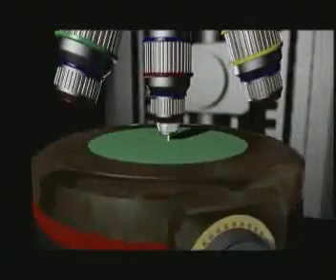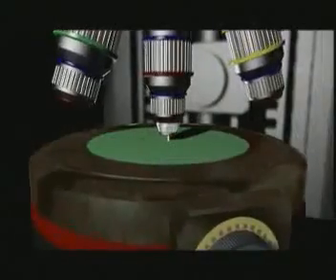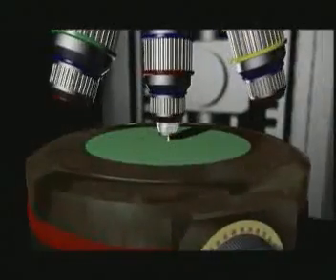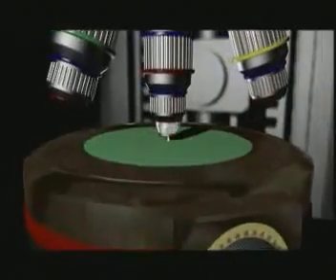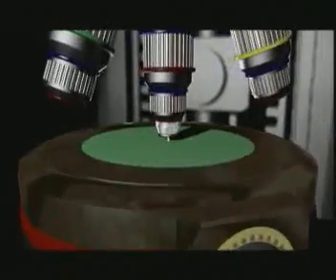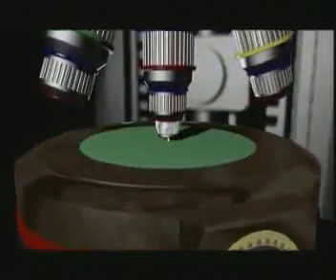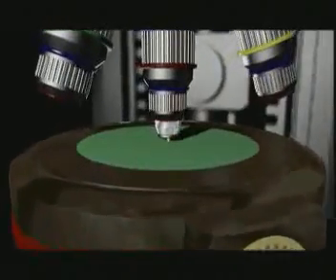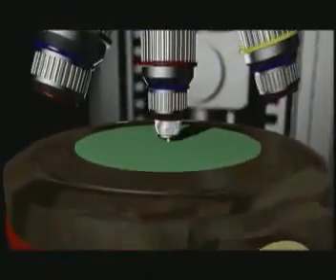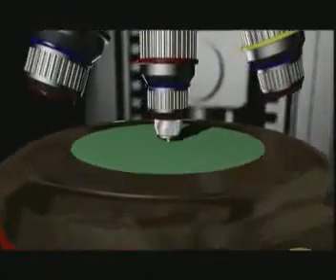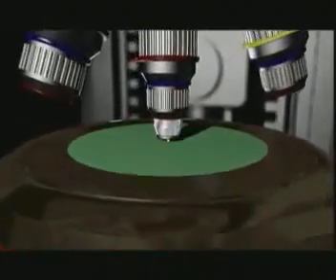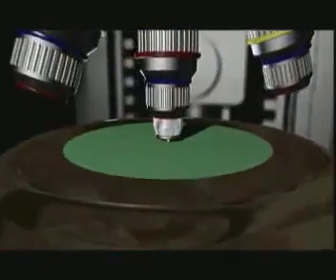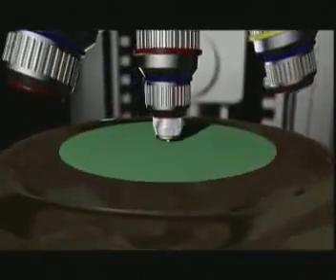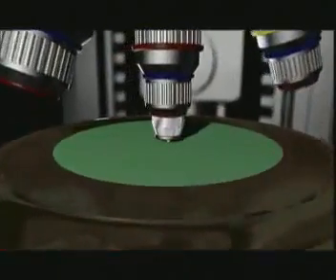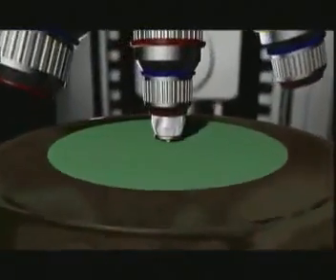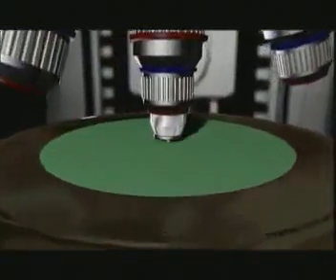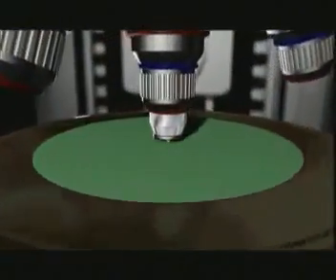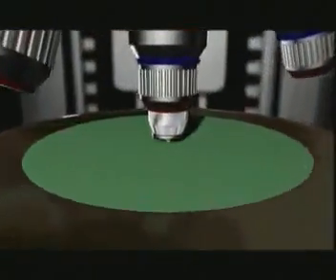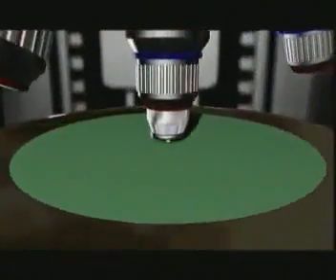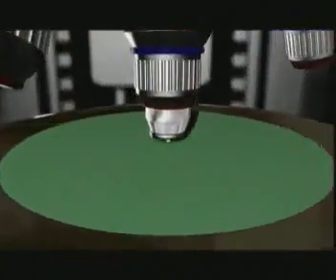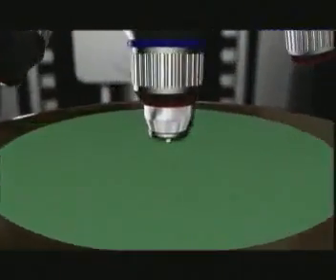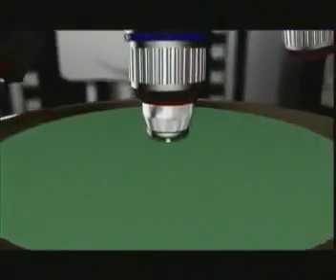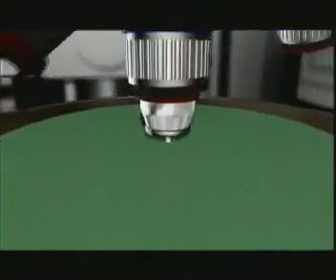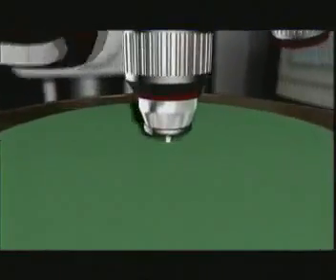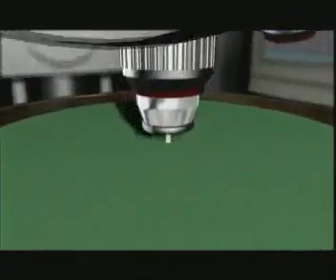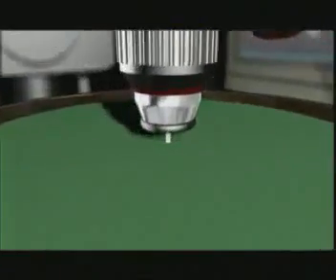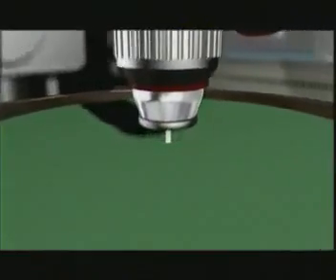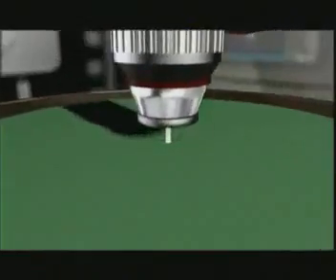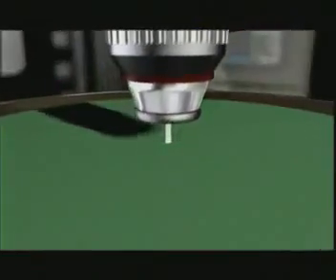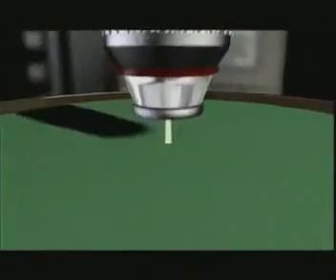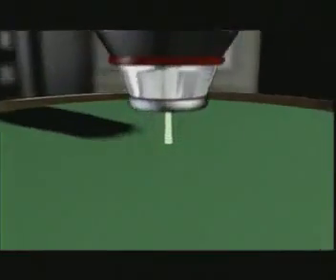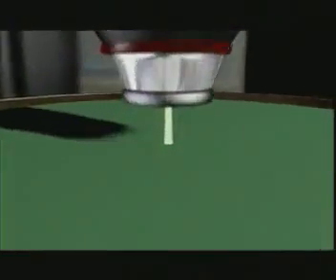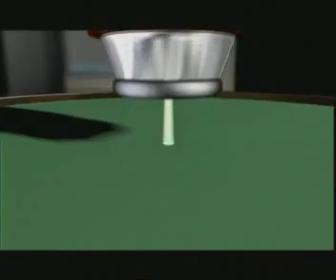We make a large number of chips all at once, on a round silicon disk called a wafer or slice.